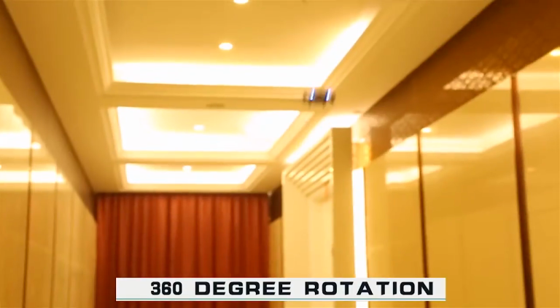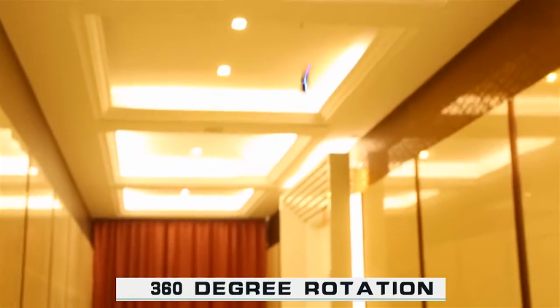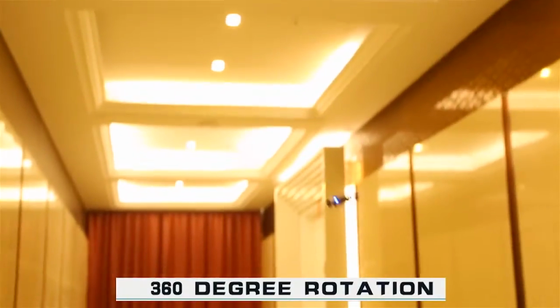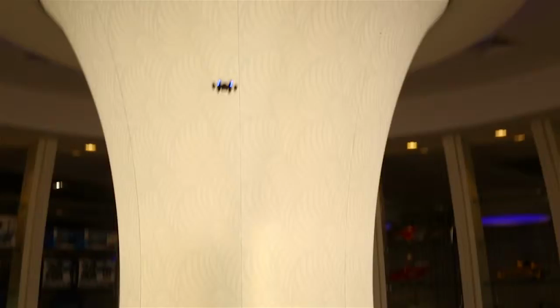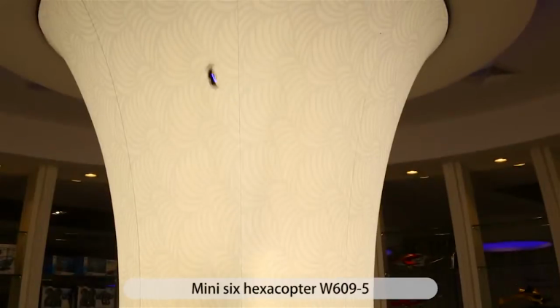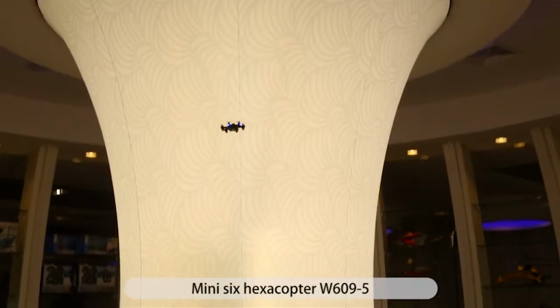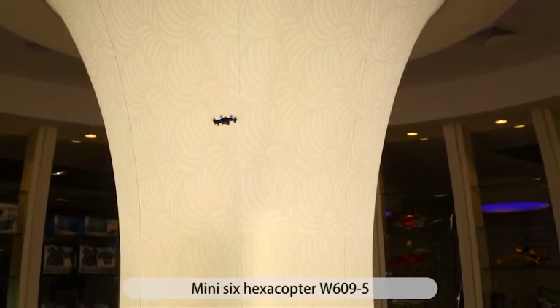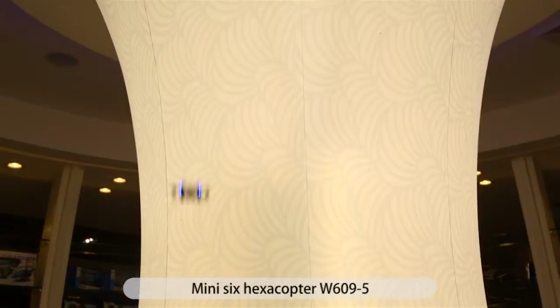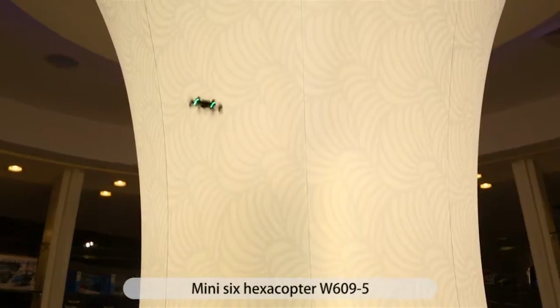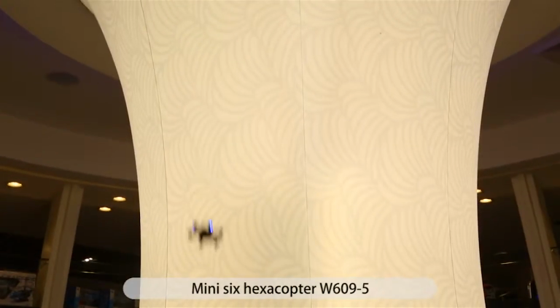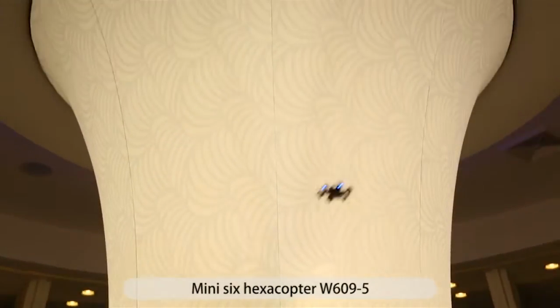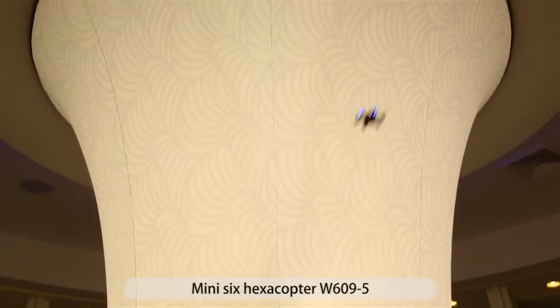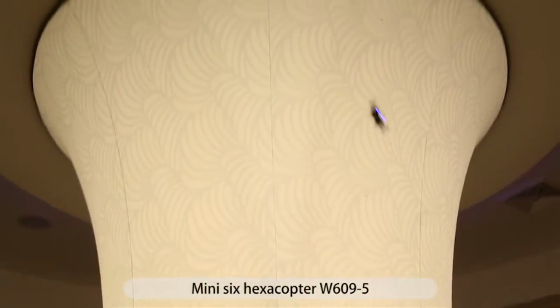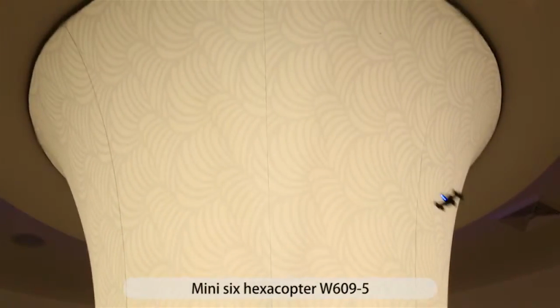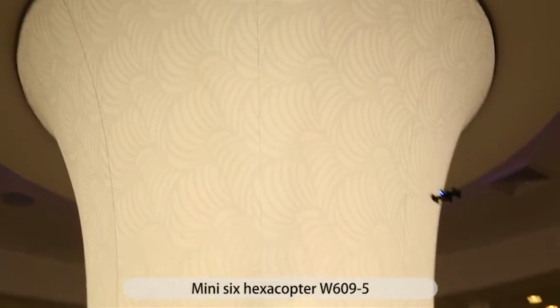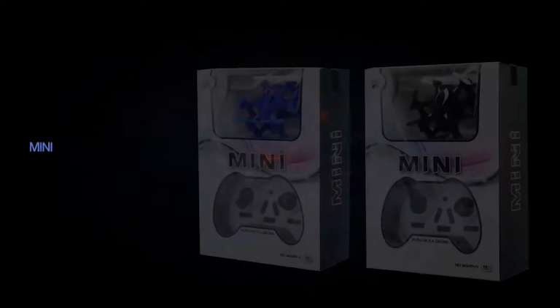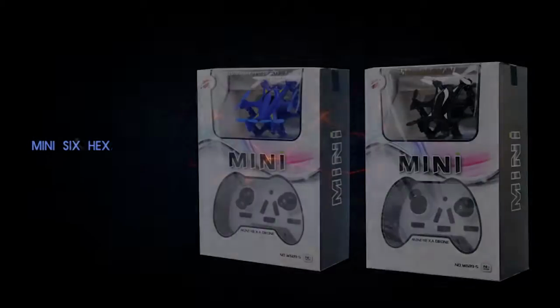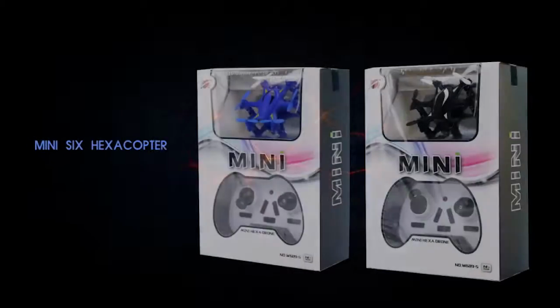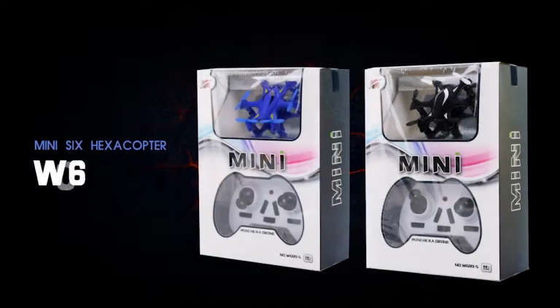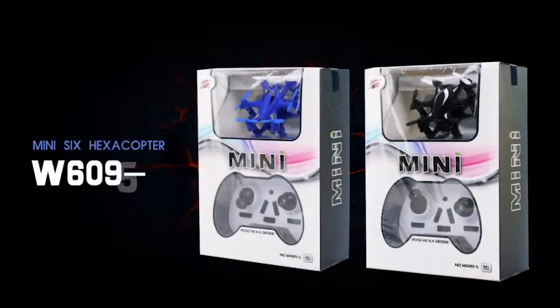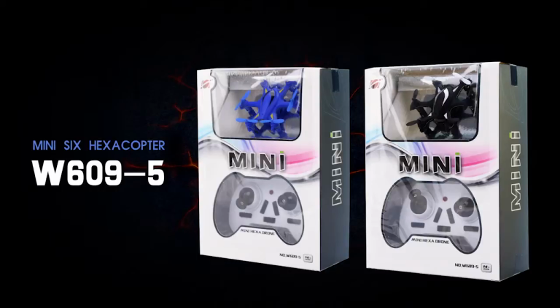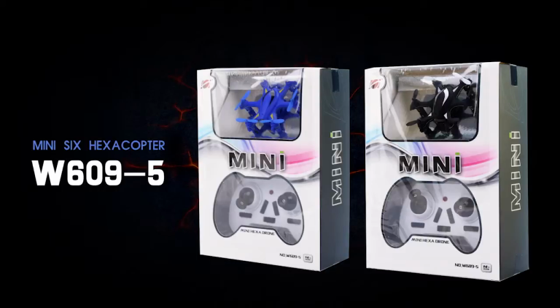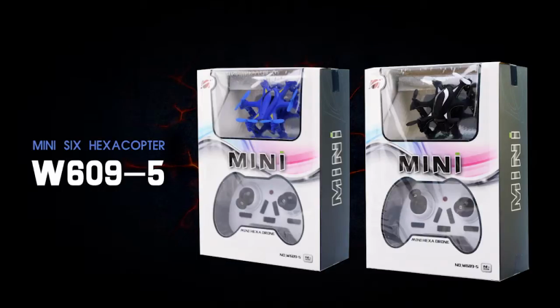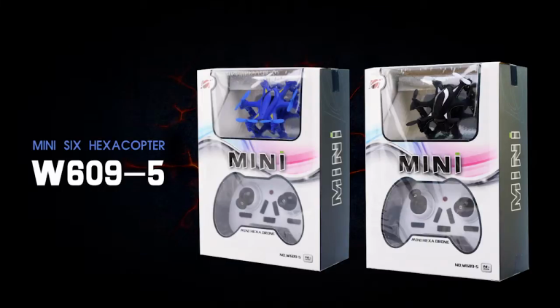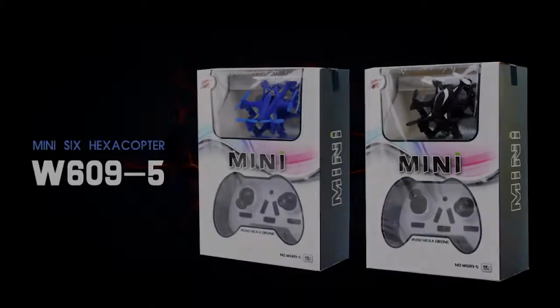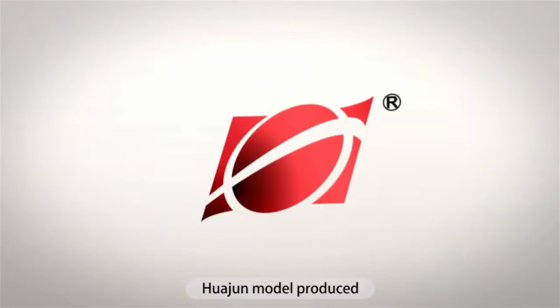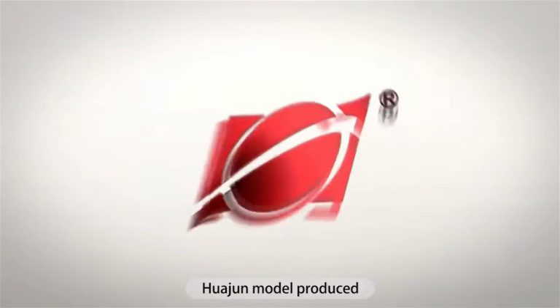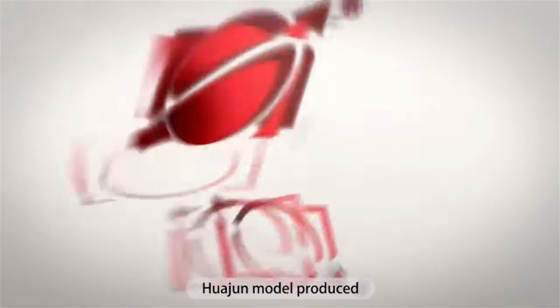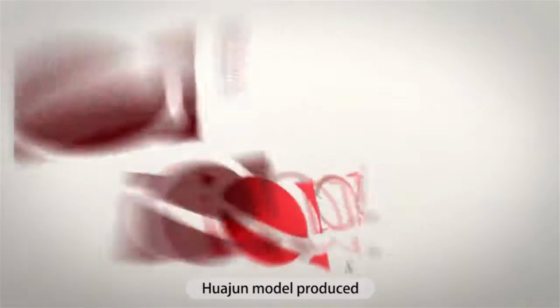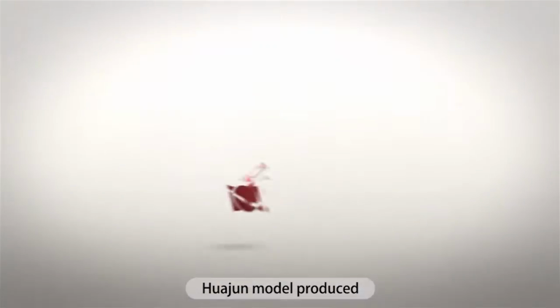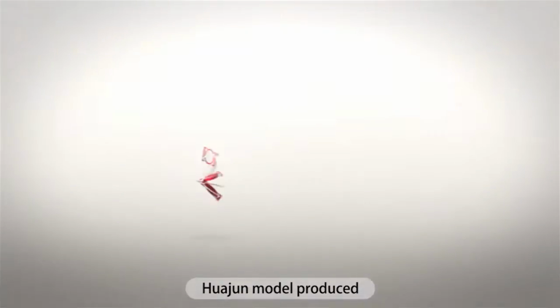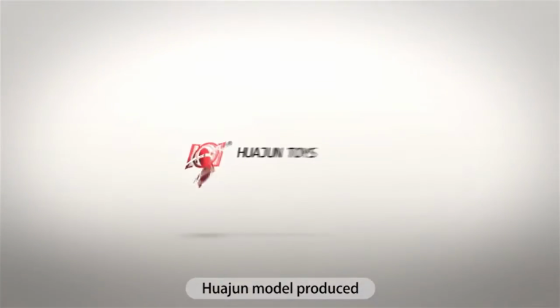Mini 6 hexacopter W6095, Huajing Model produced.